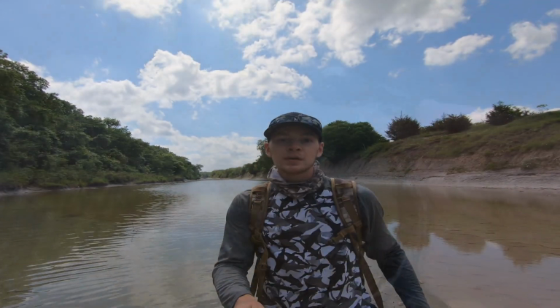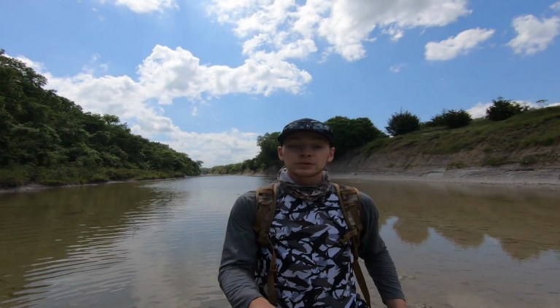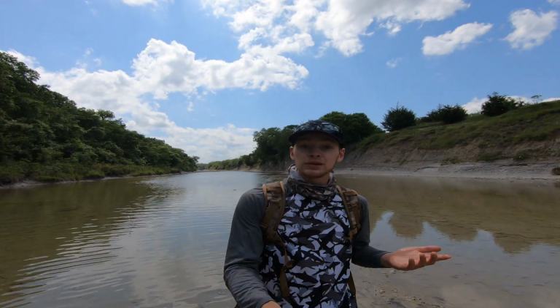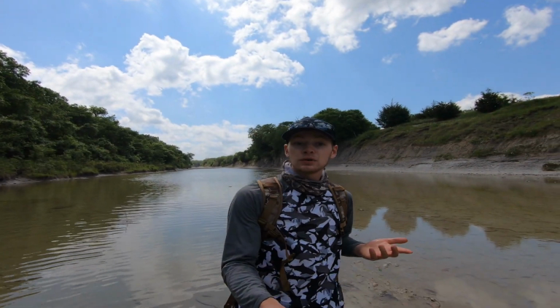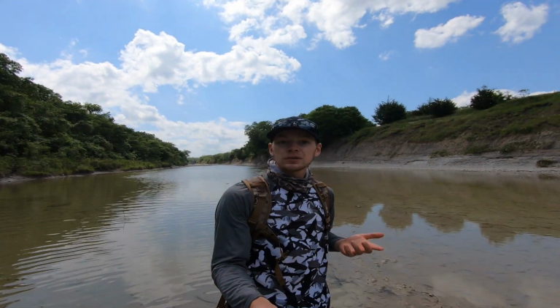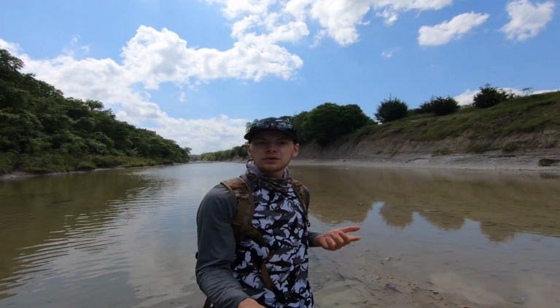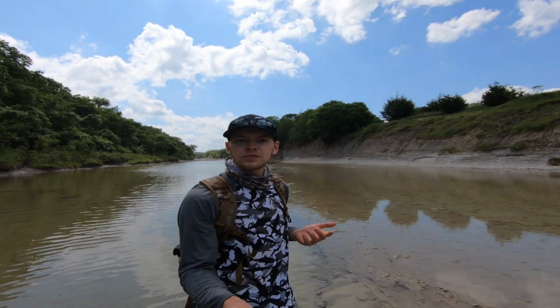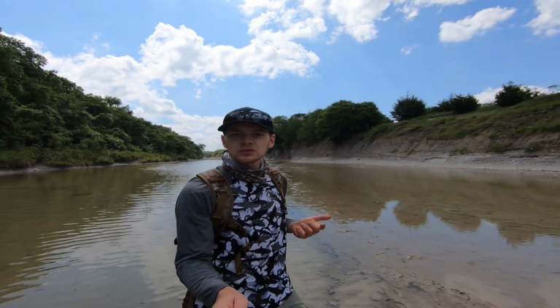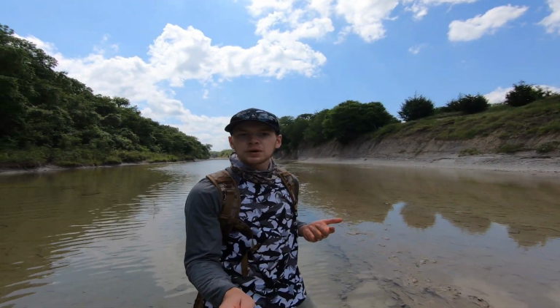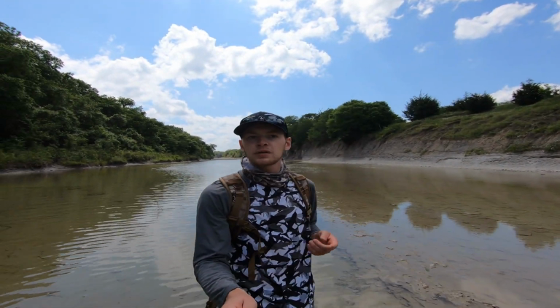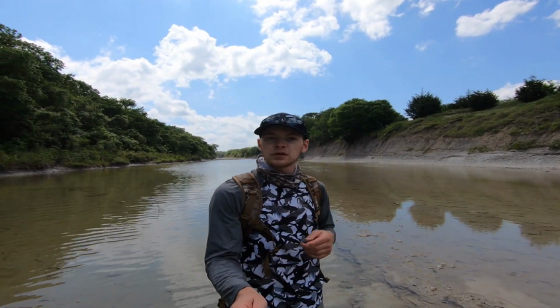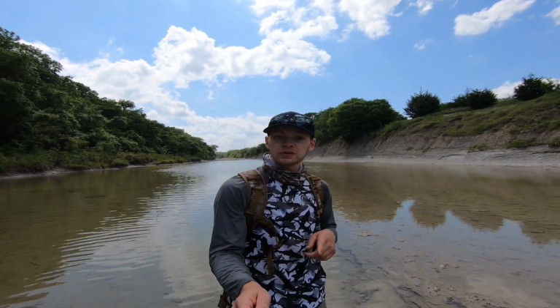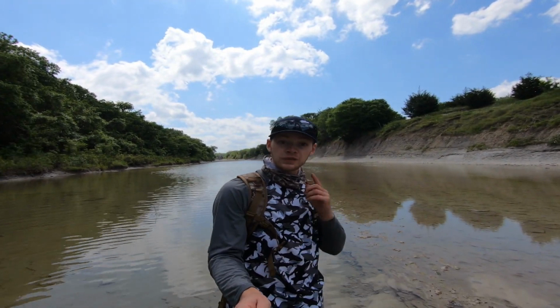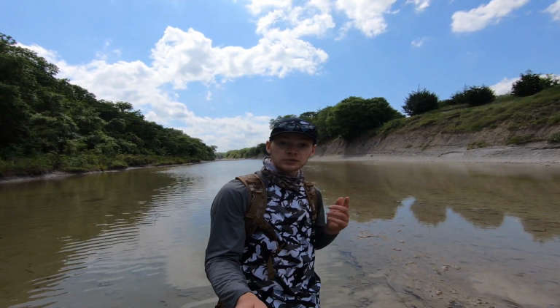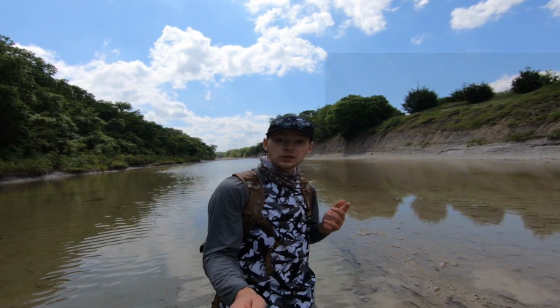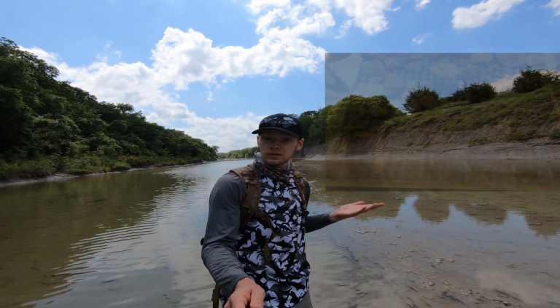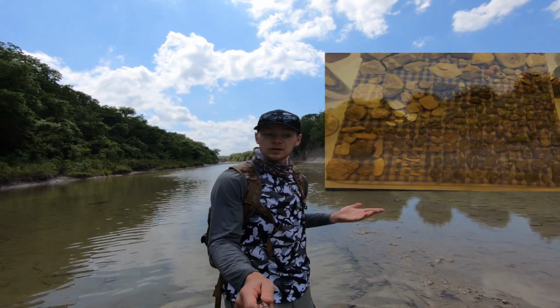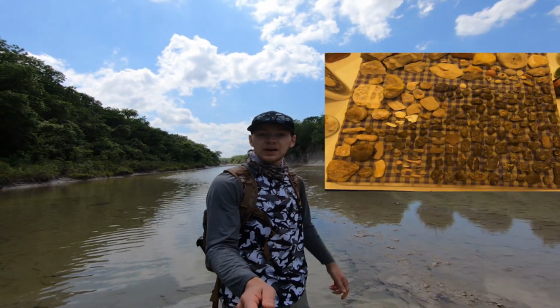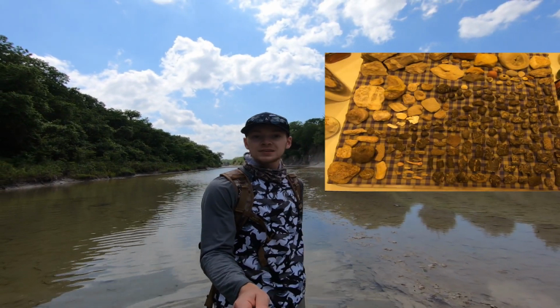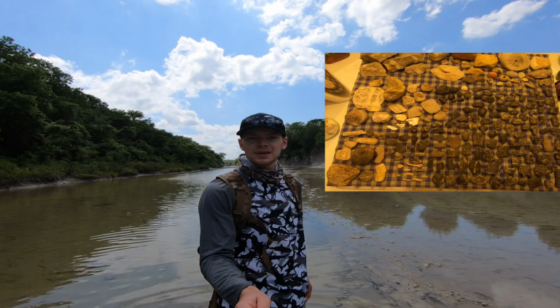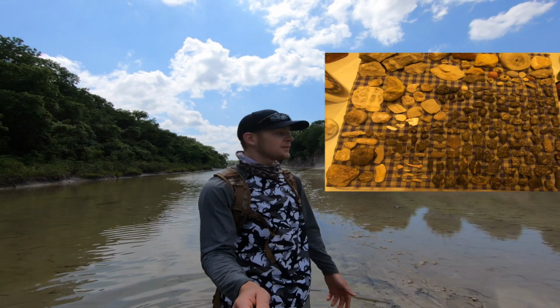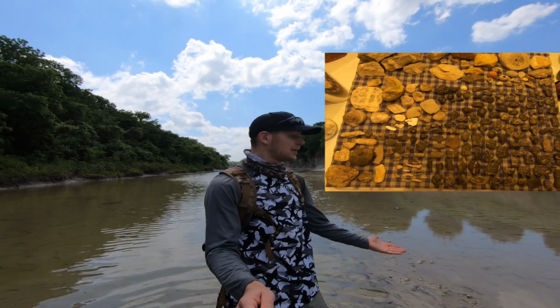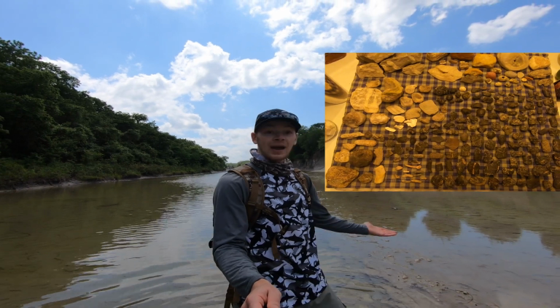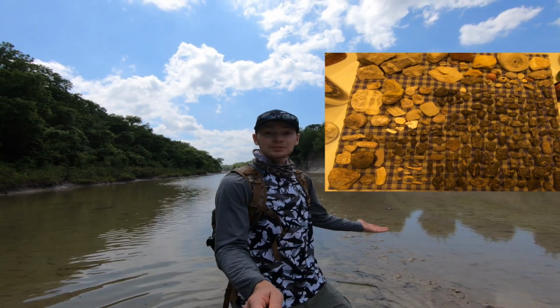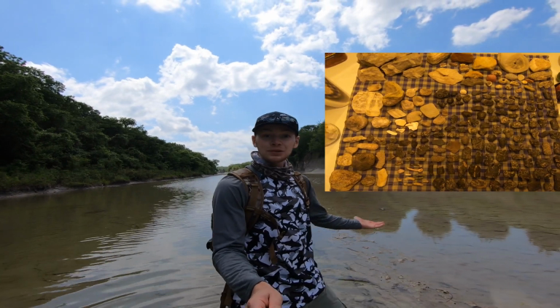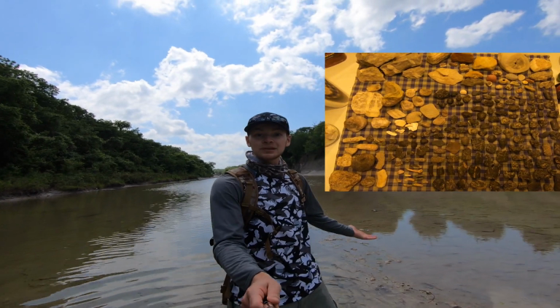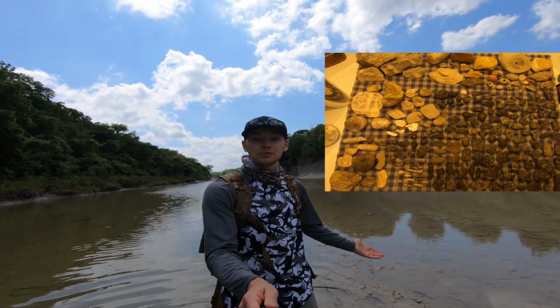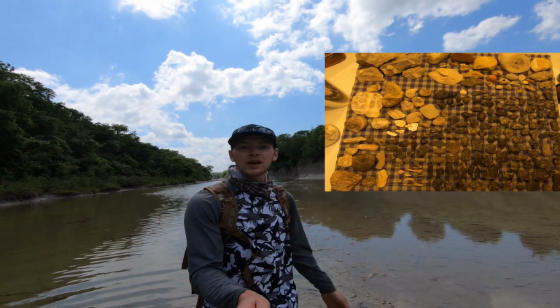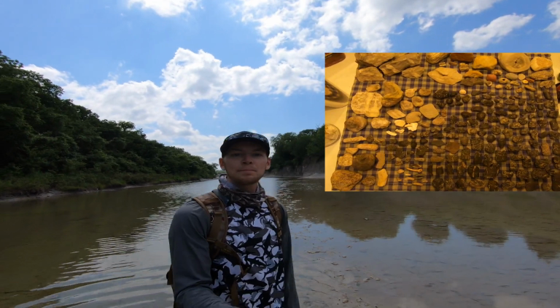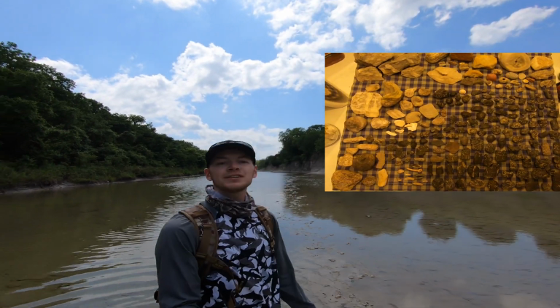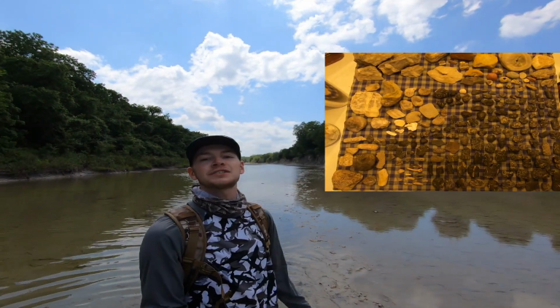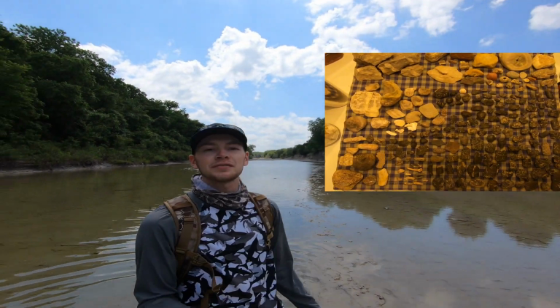So can you go to Ladonia Fossil Park for your first fossil hunt and find something? Absolutely — we found a bunch of stuff.